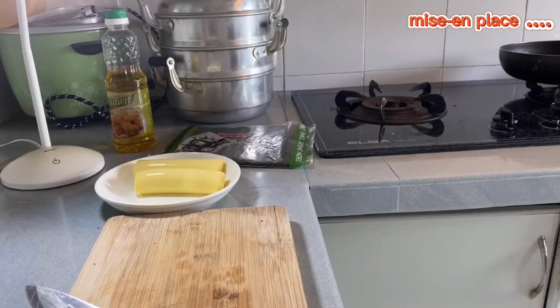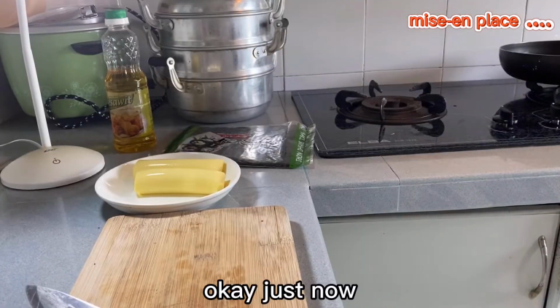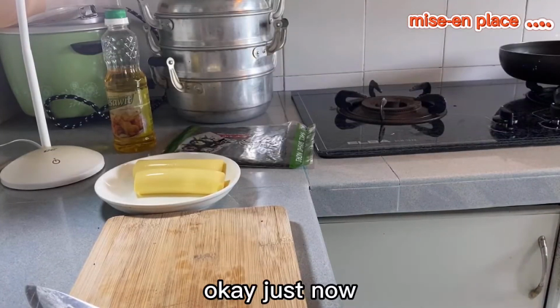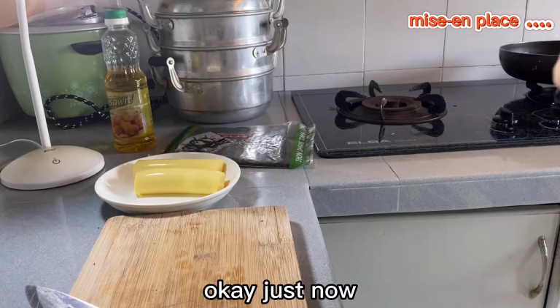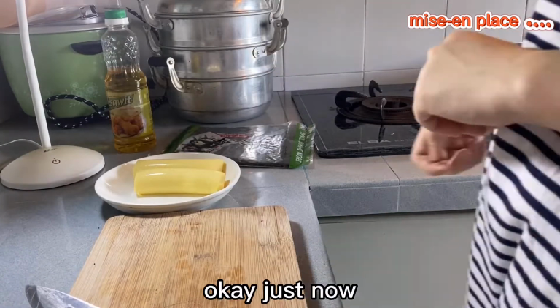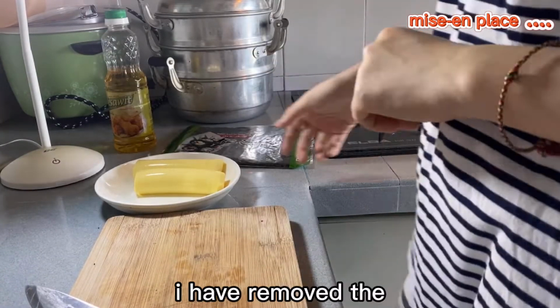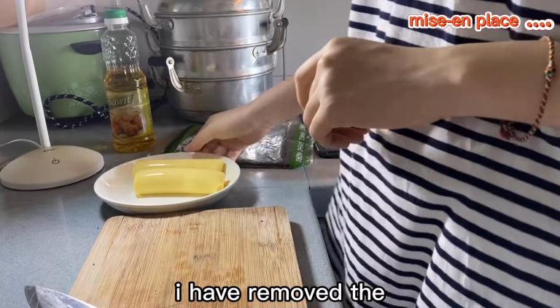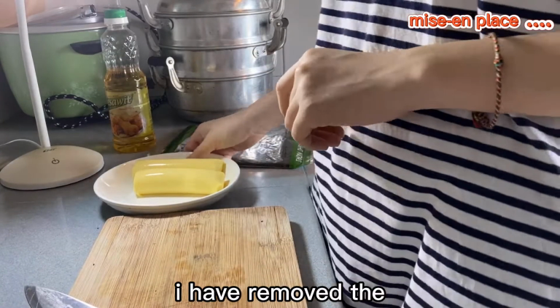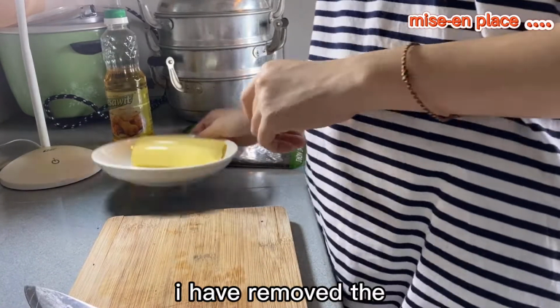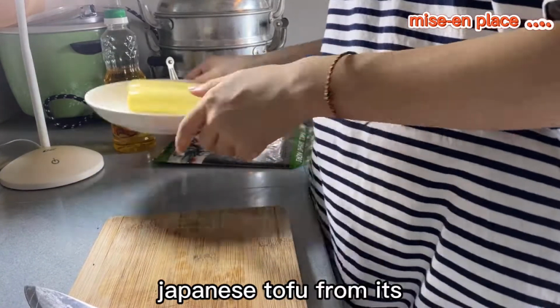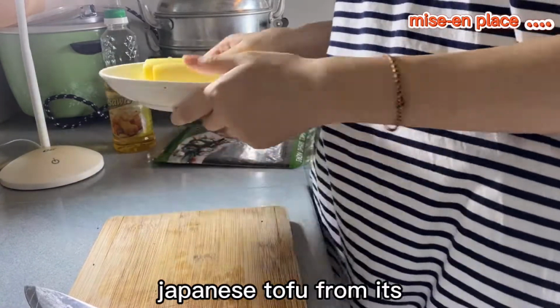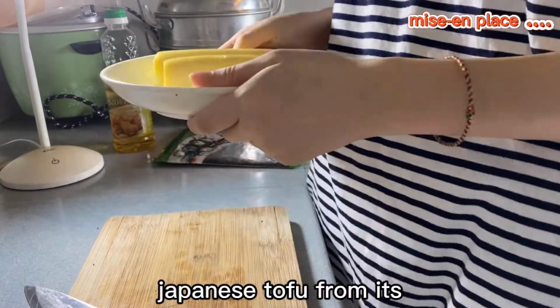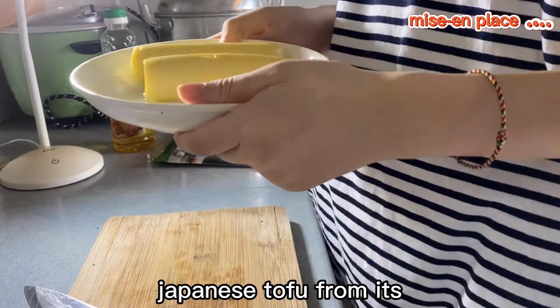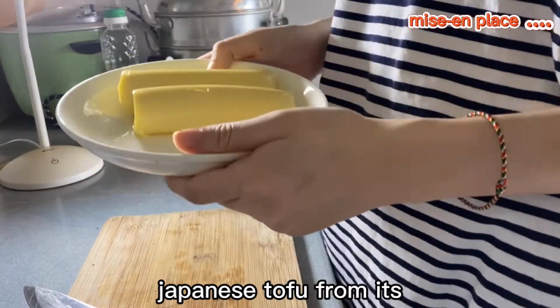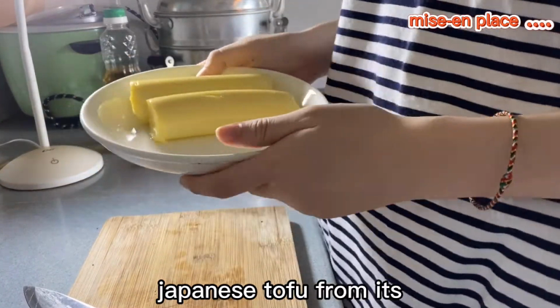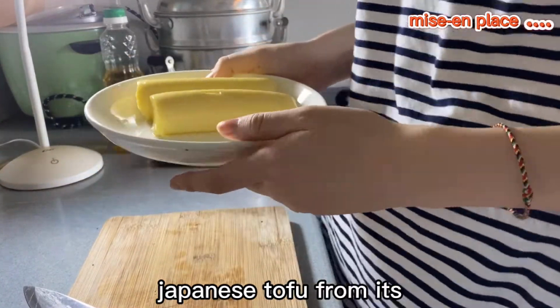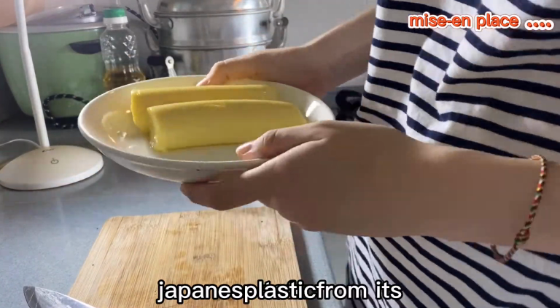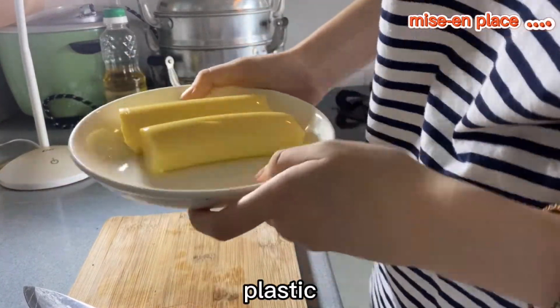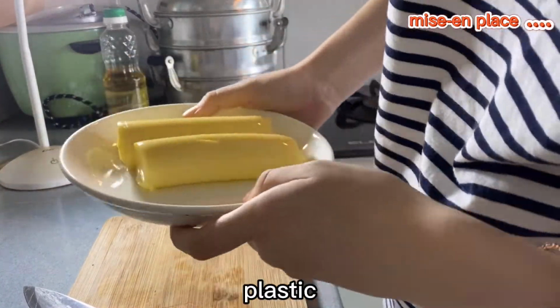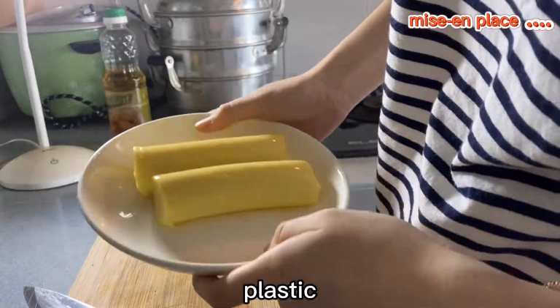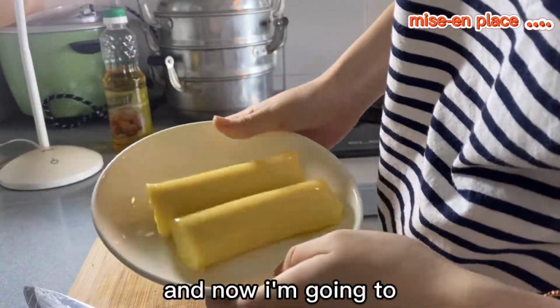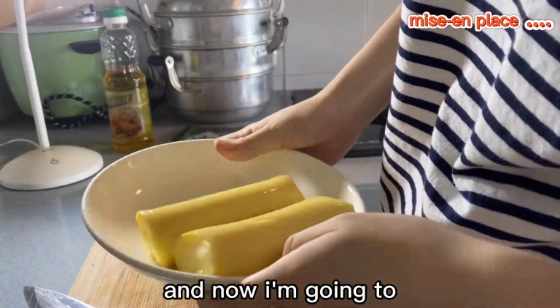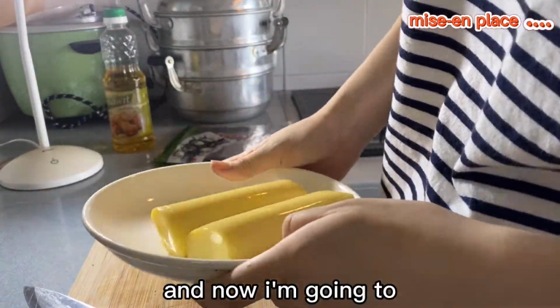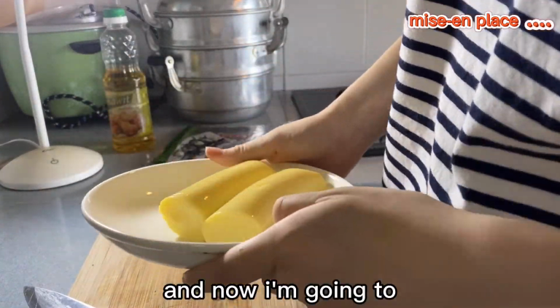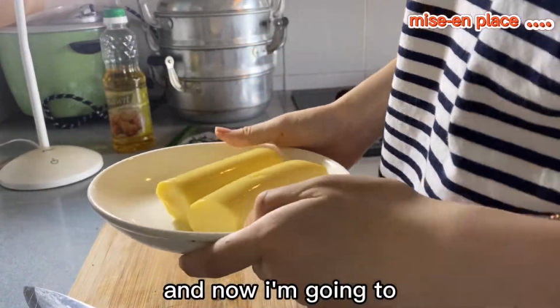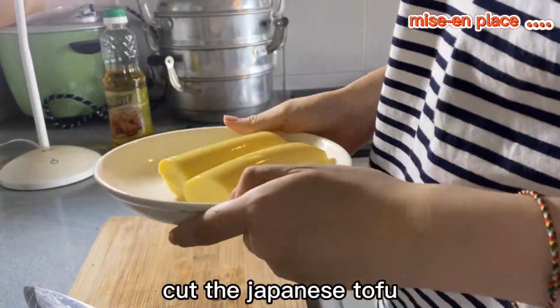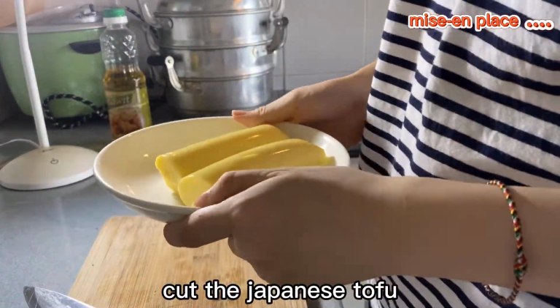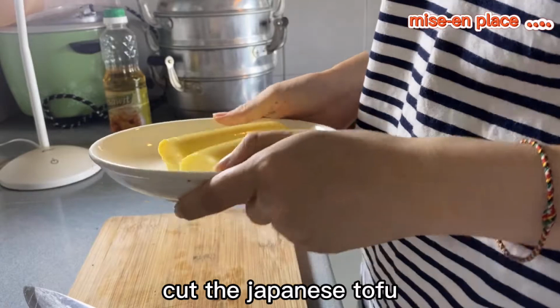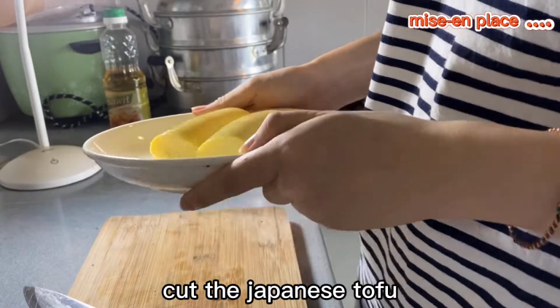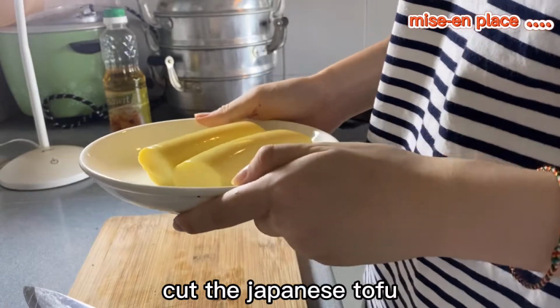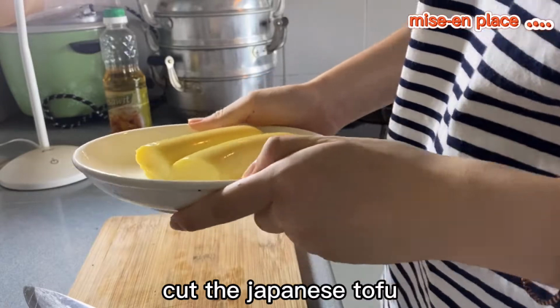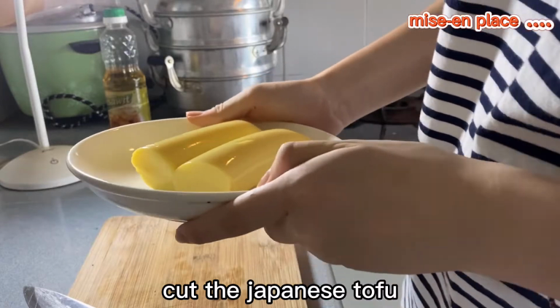Okay, just now I have removed the Japanese tofu from its plastic. And now I'm going to cut the Japanese tofu.